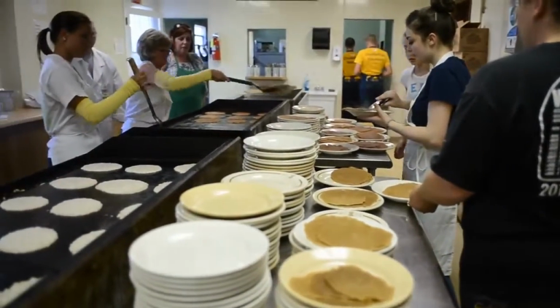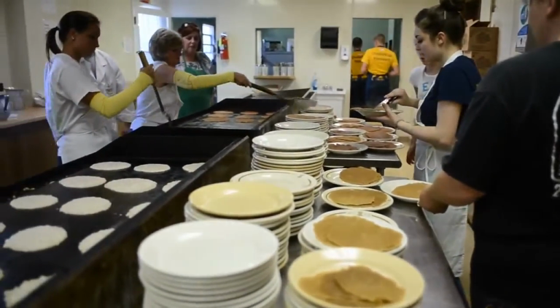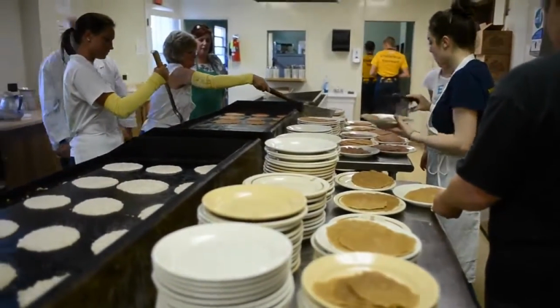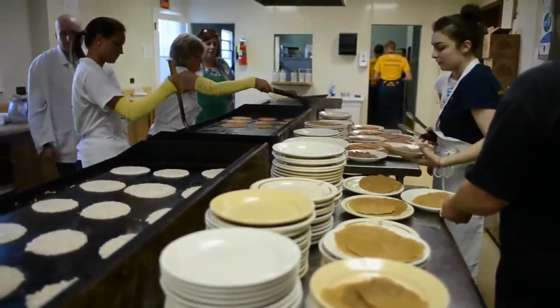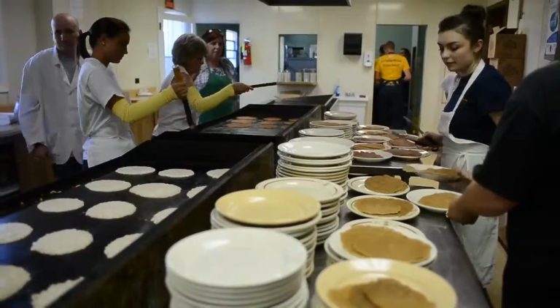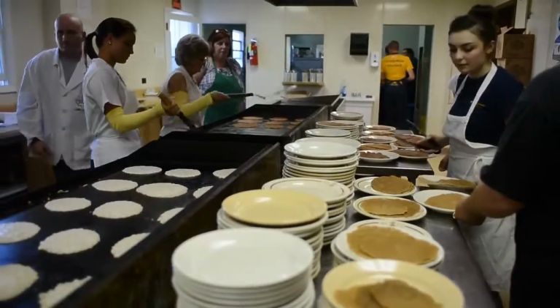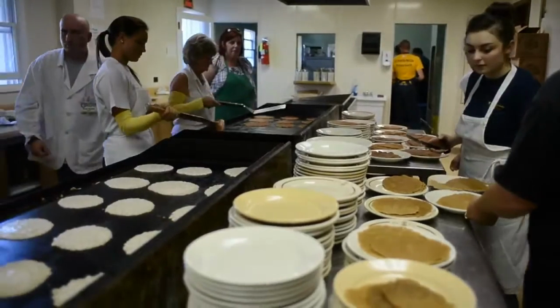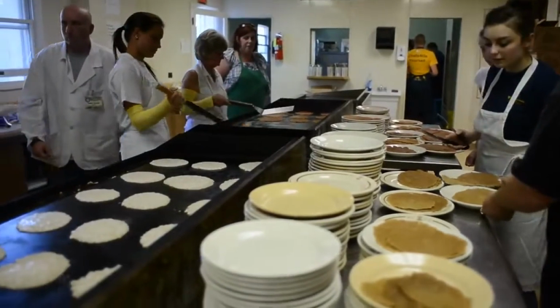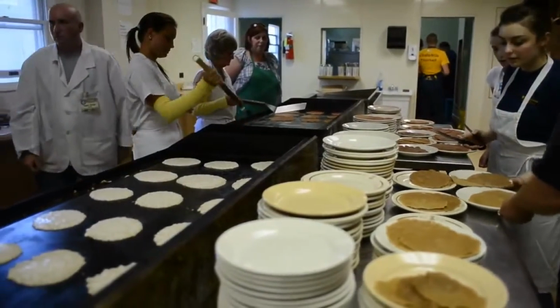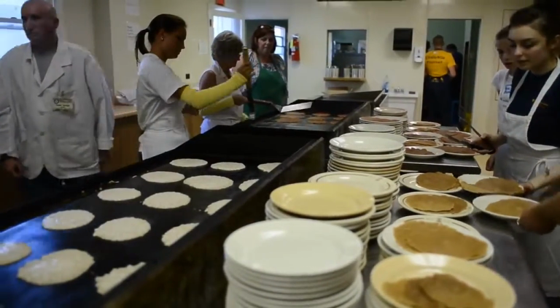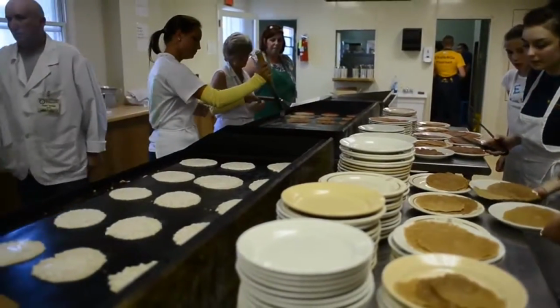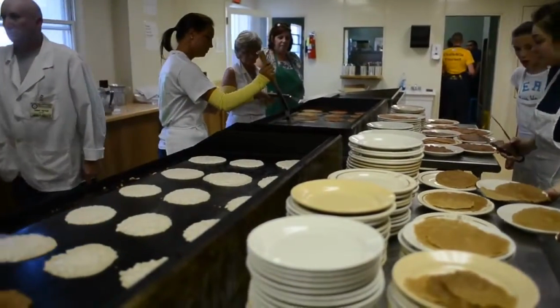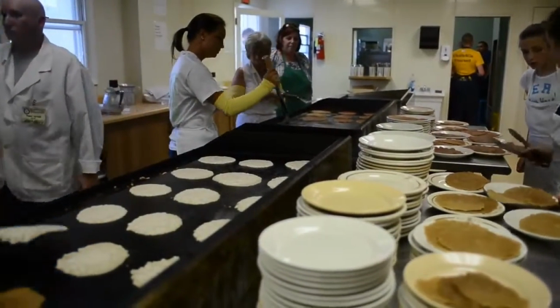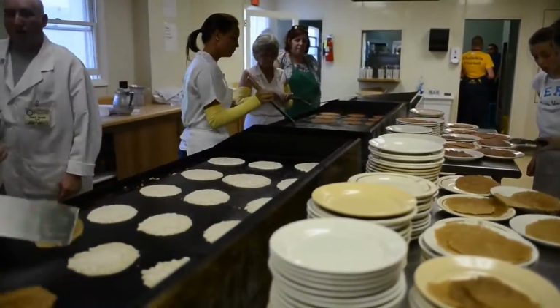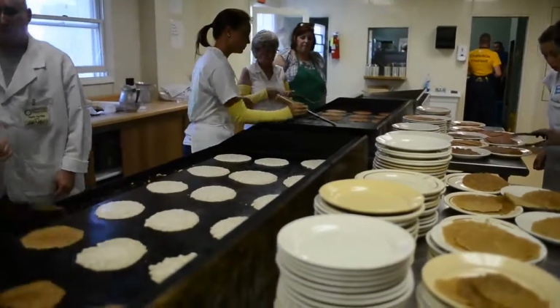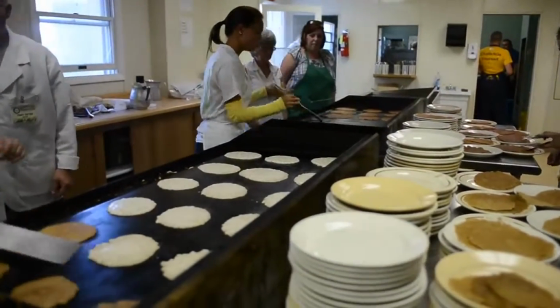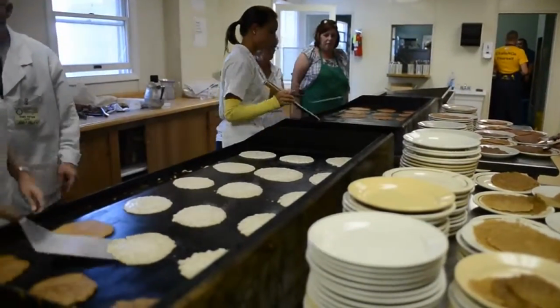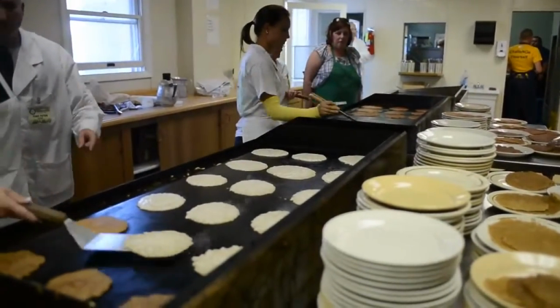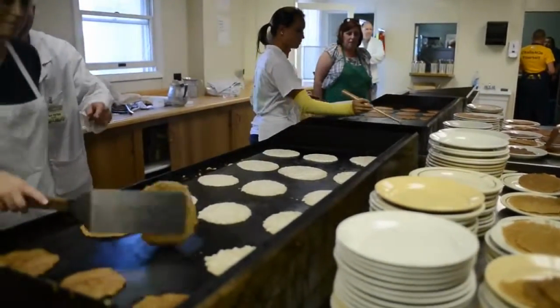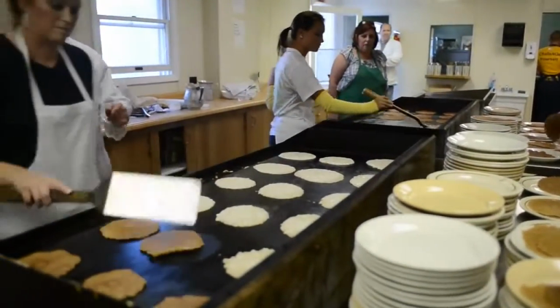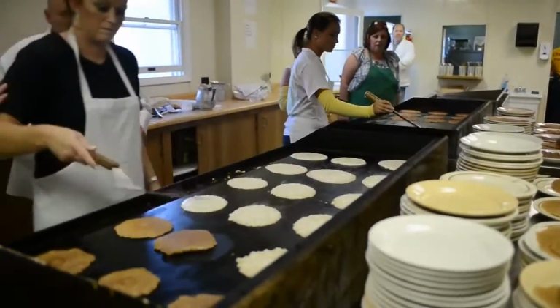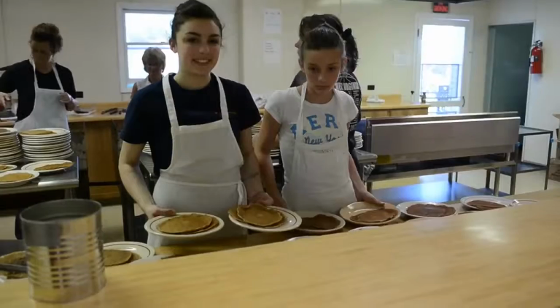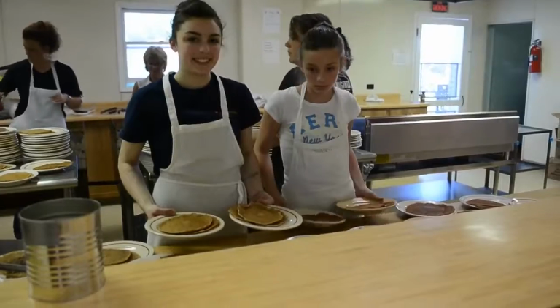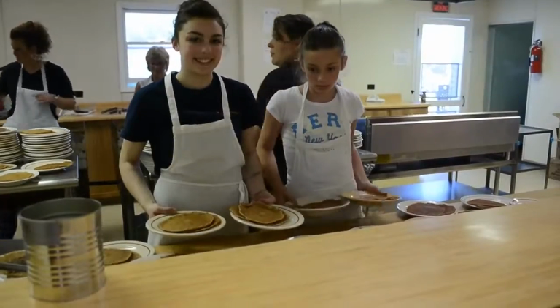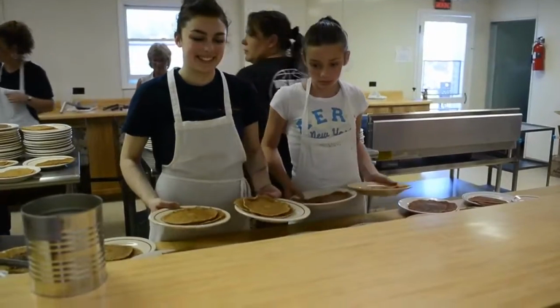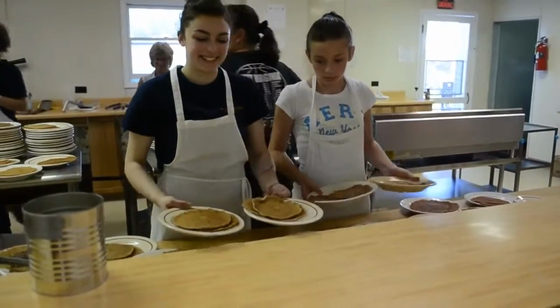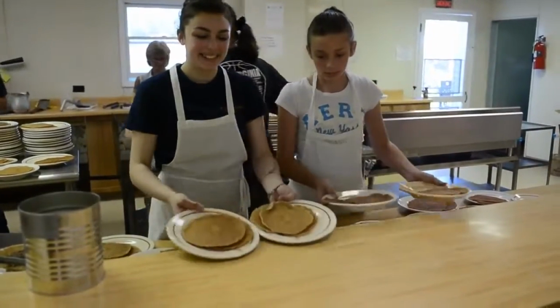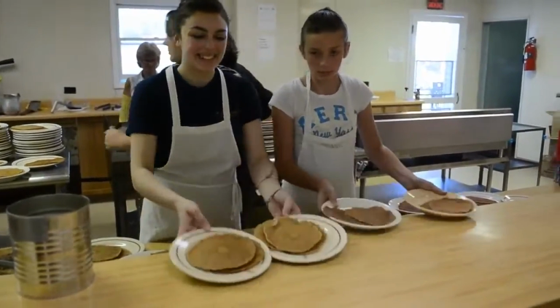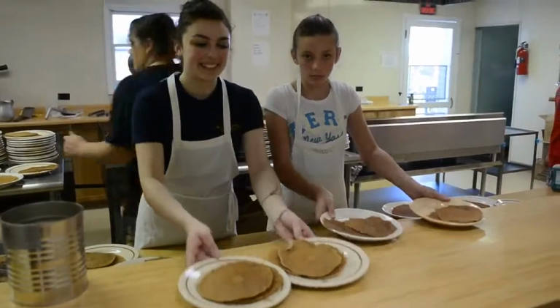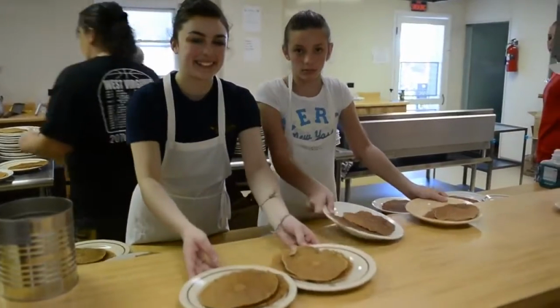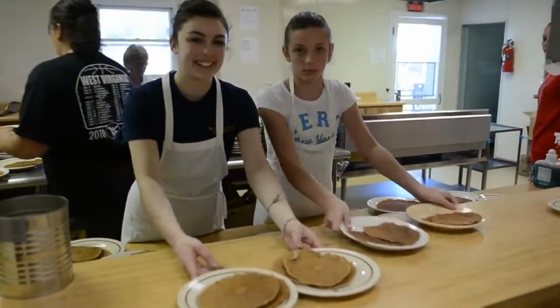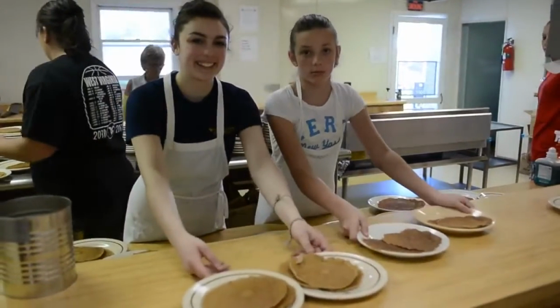Here at the Buckwheat Festival. So if you get a chance, come on over here and support the fire department of Kingwood and eat some buckwheat cakes.